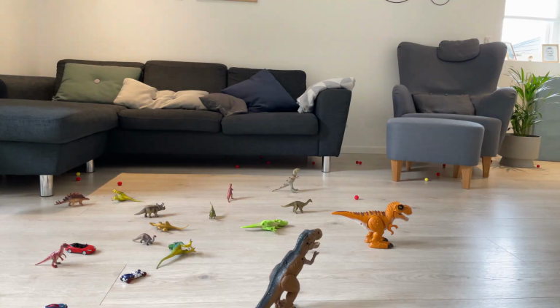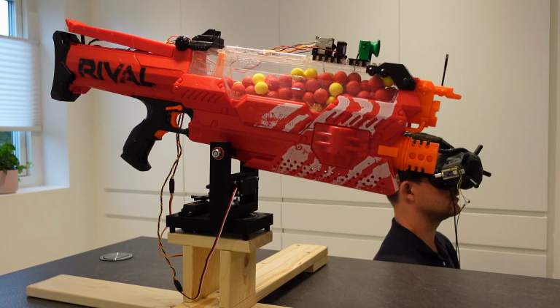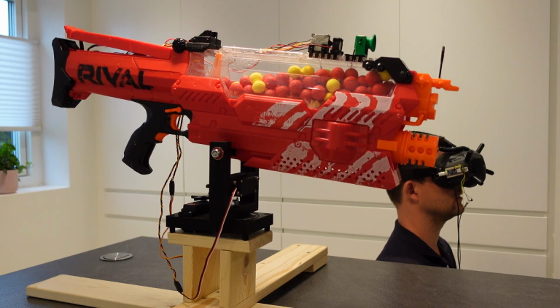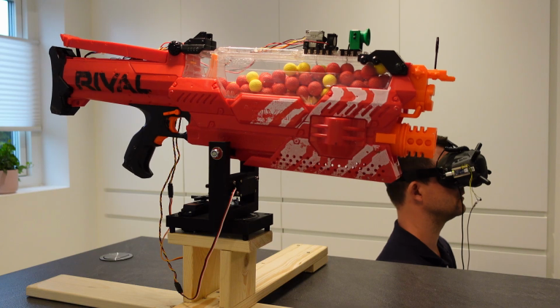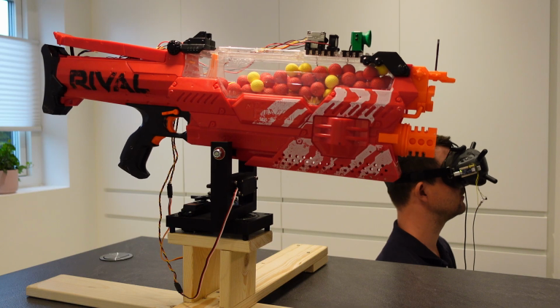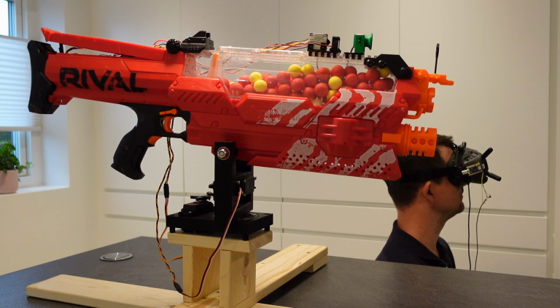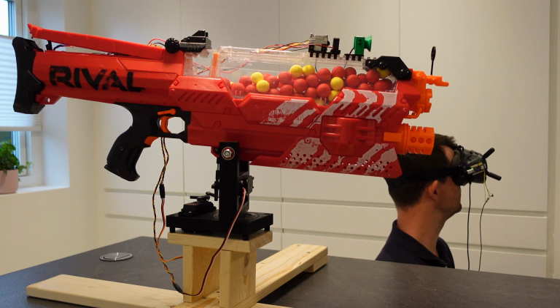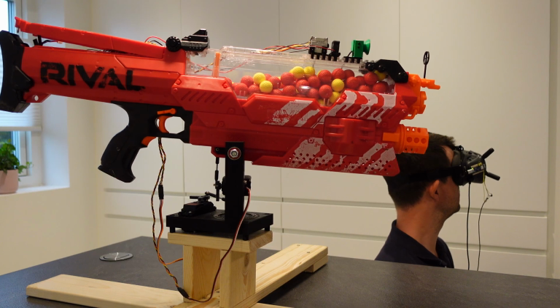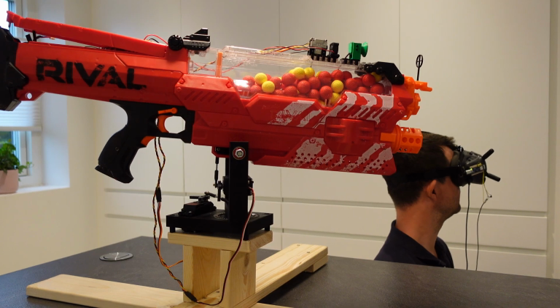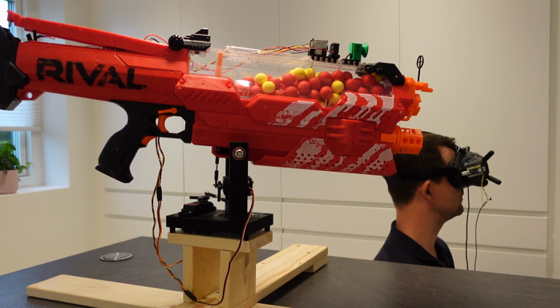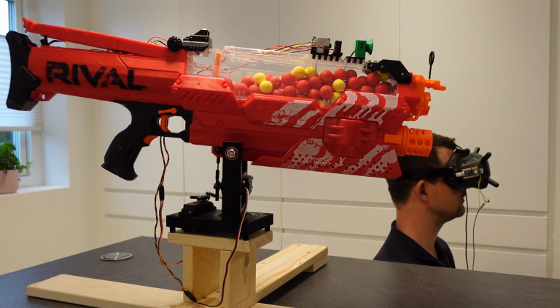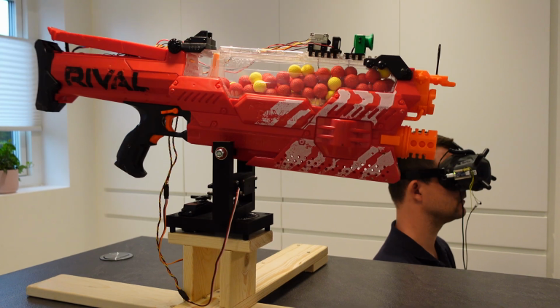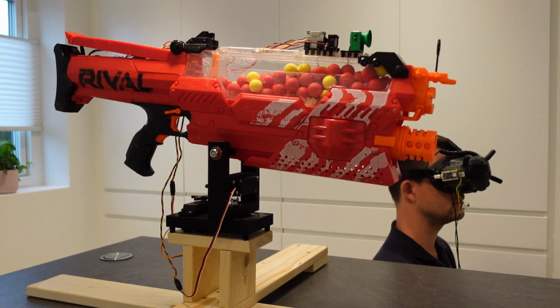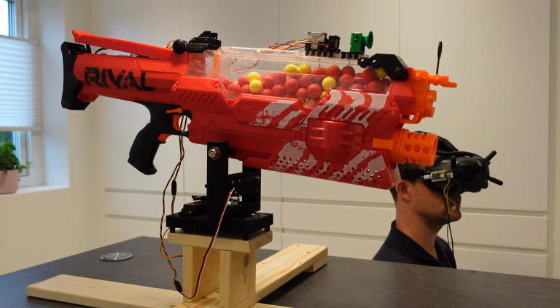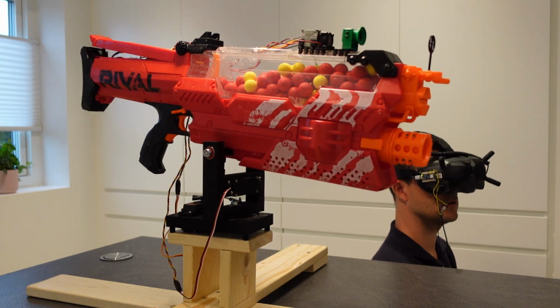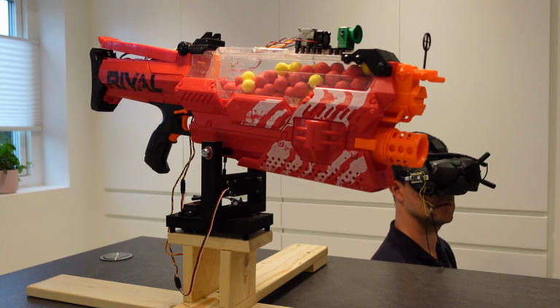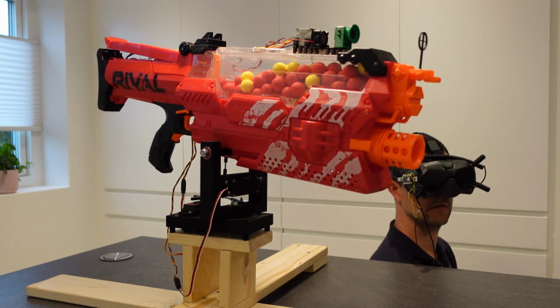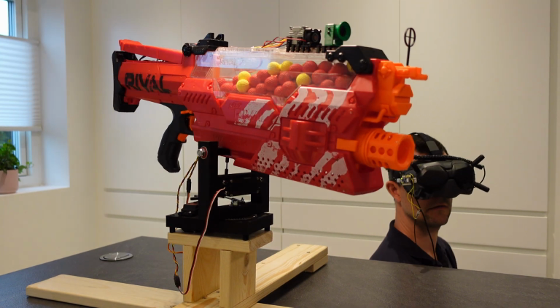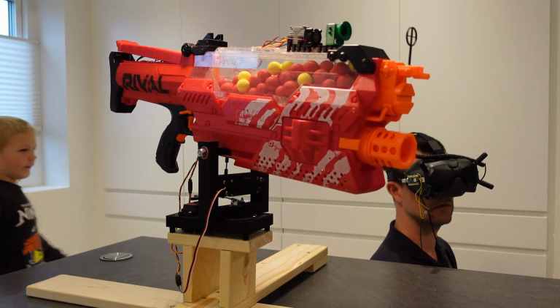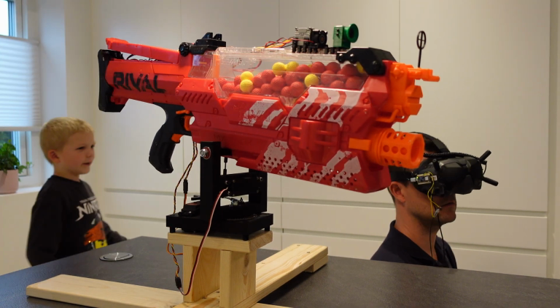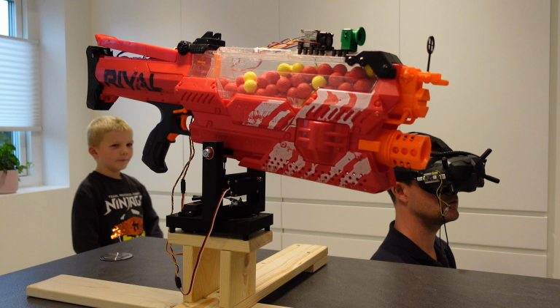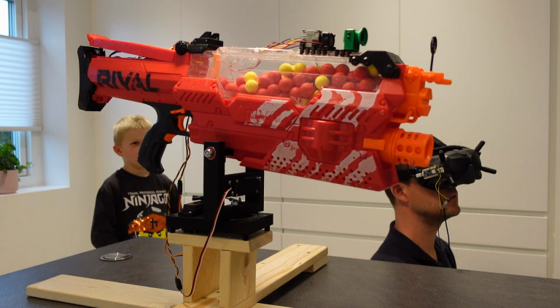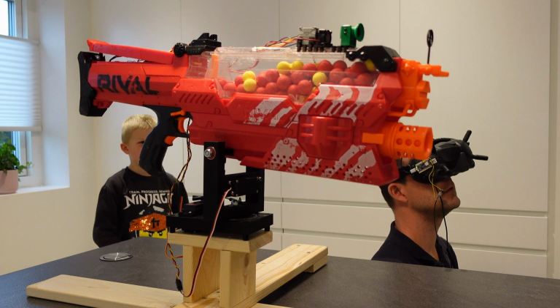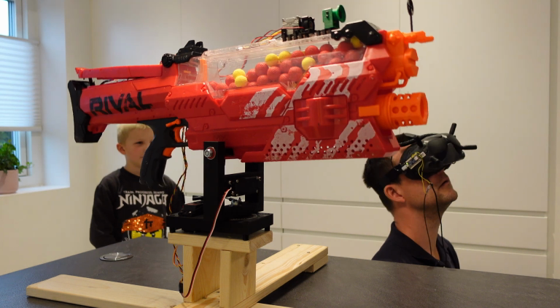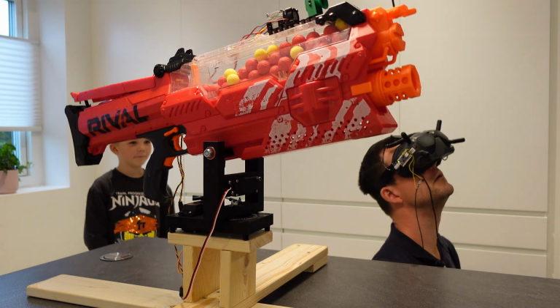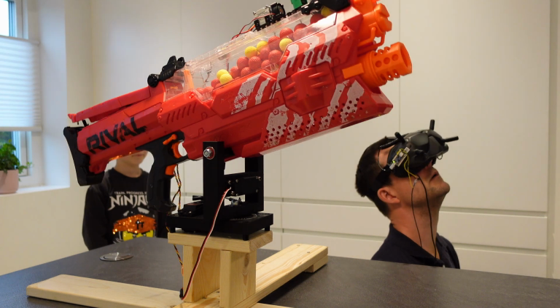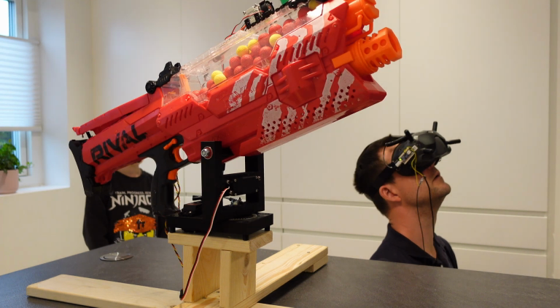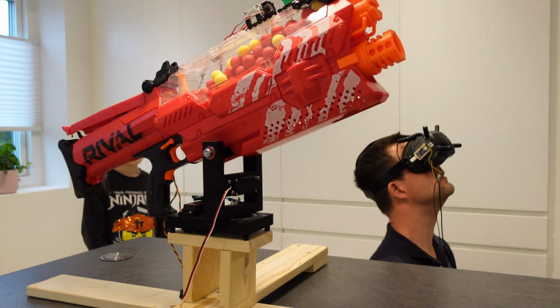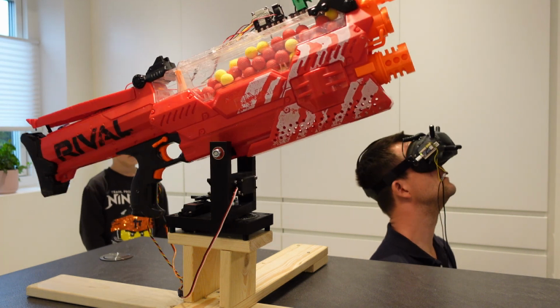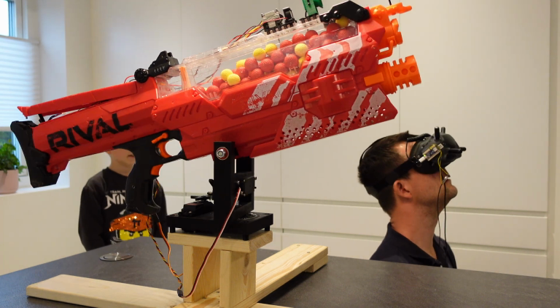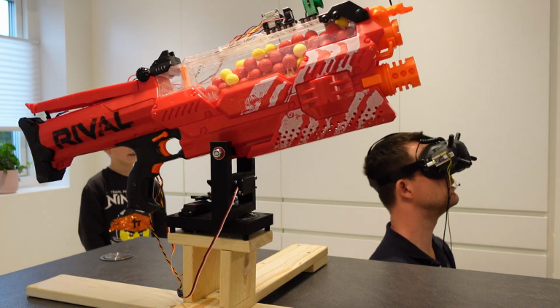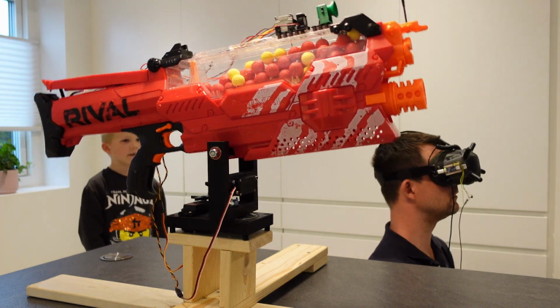Before we move on to rounds 2 and 3, I will now do a high-level walkthrough of the components in this build. It's just going to be 2 minutes, so hang on.